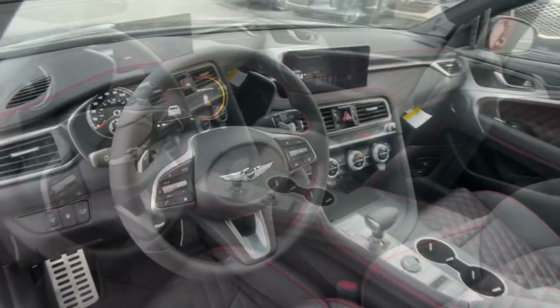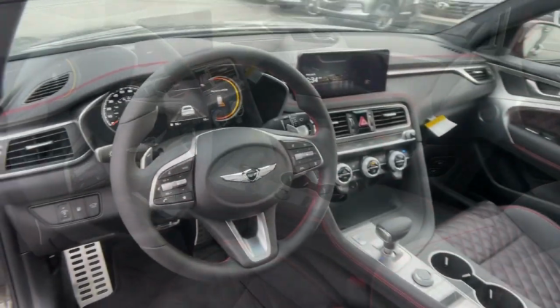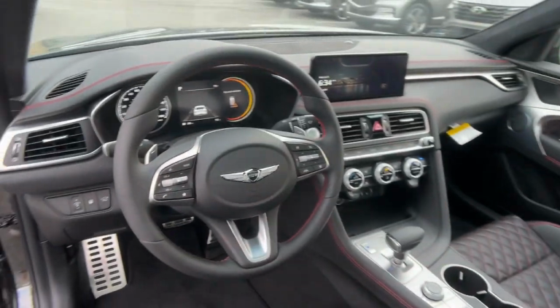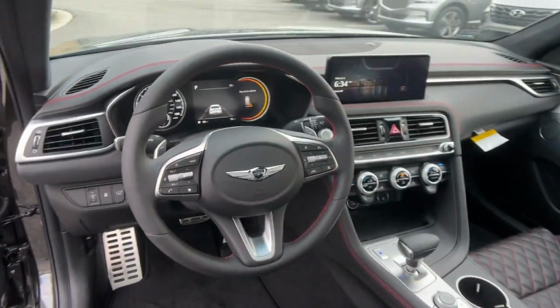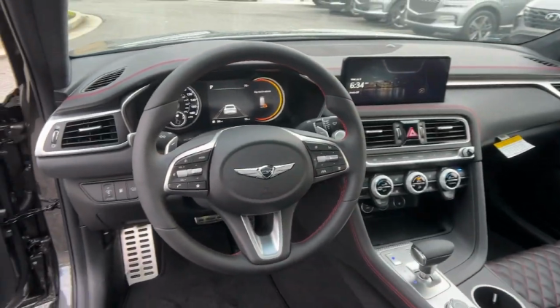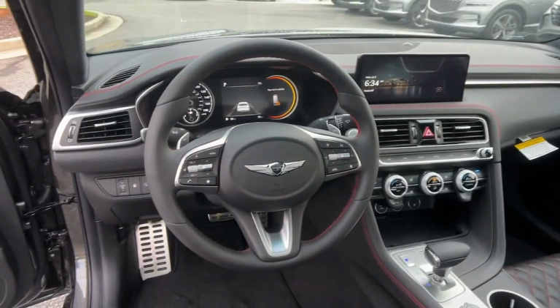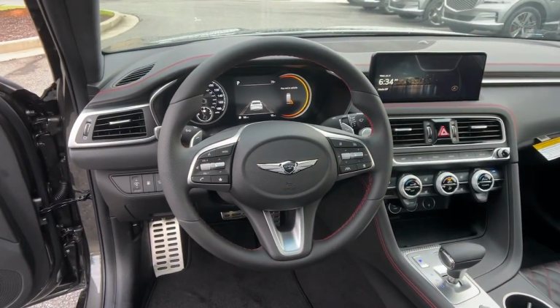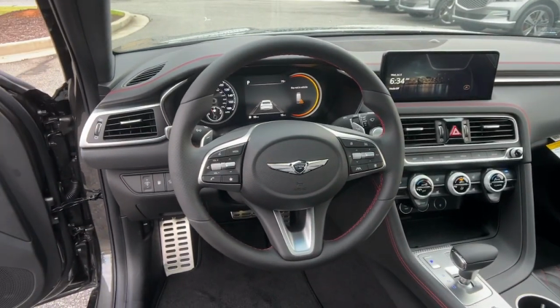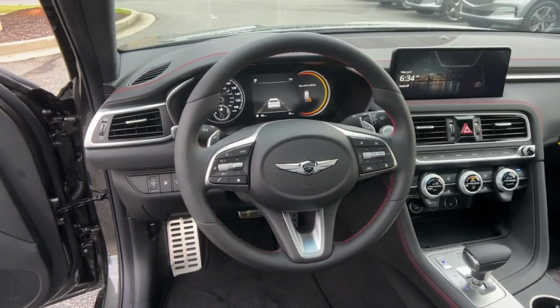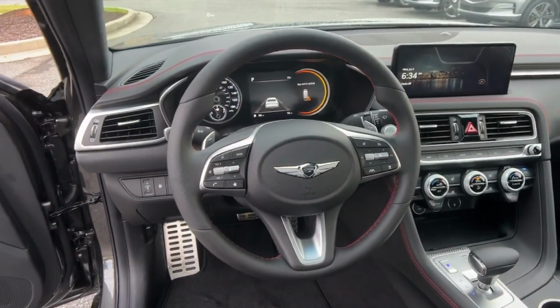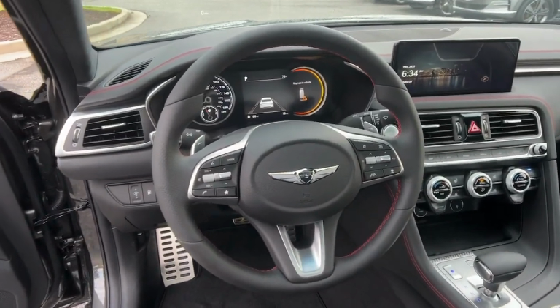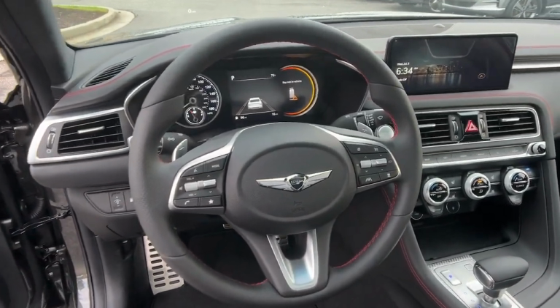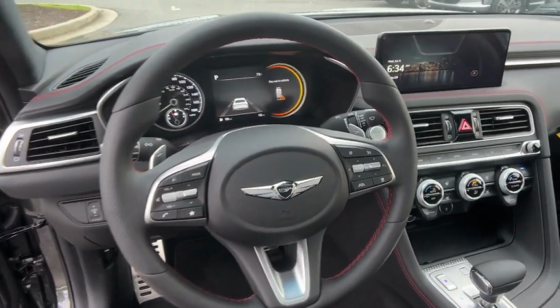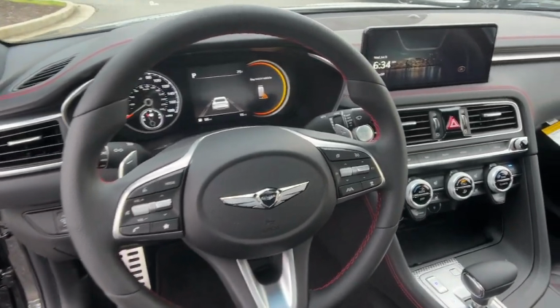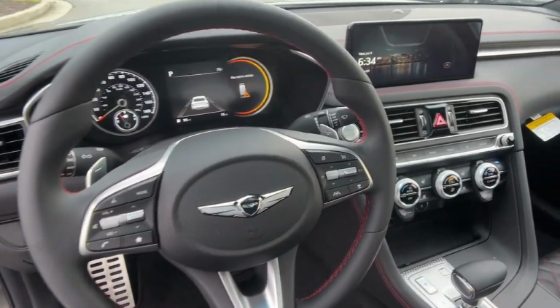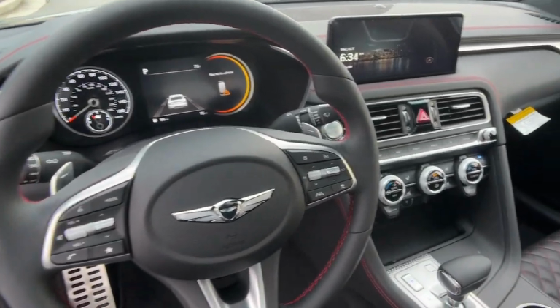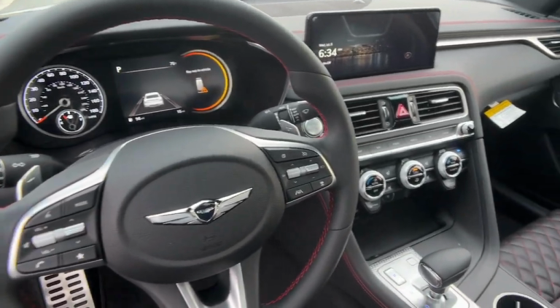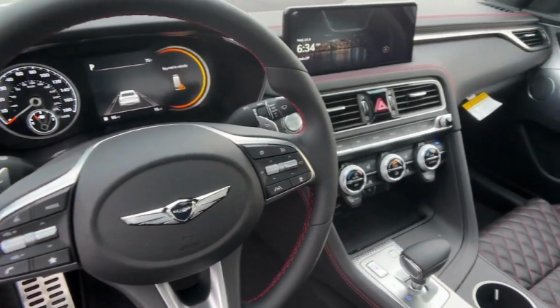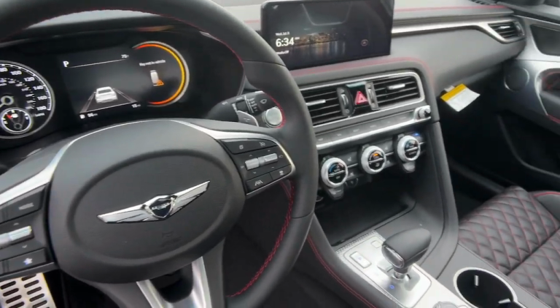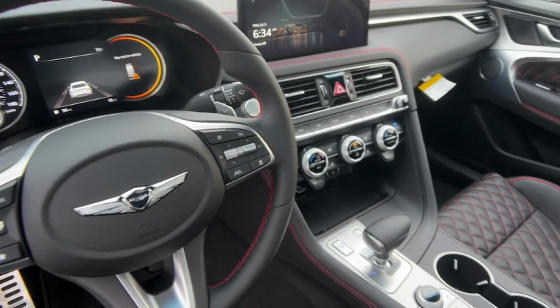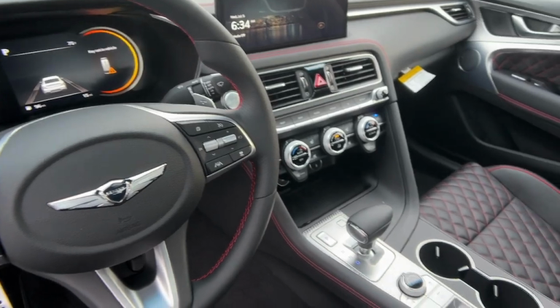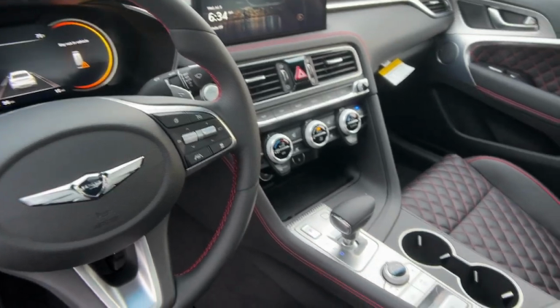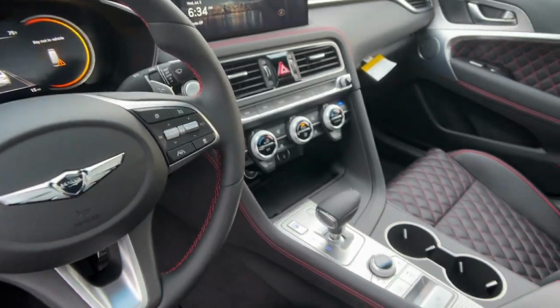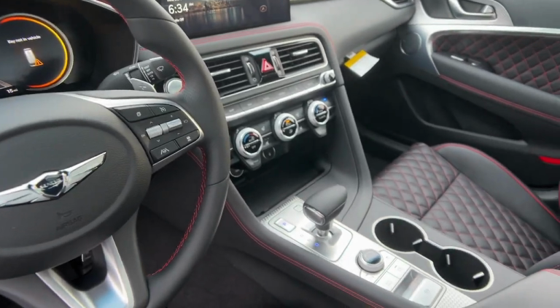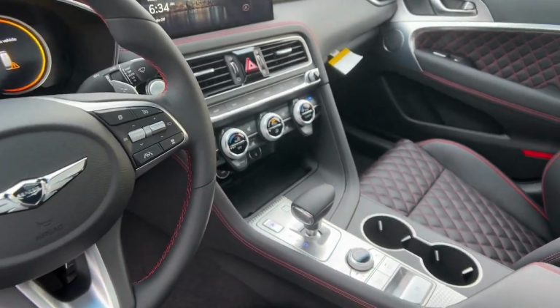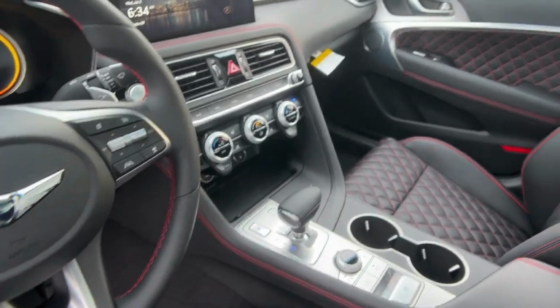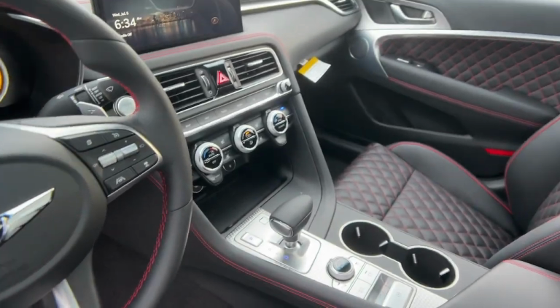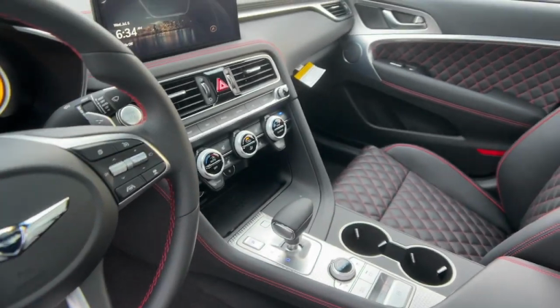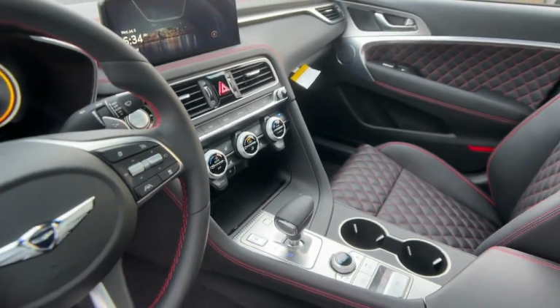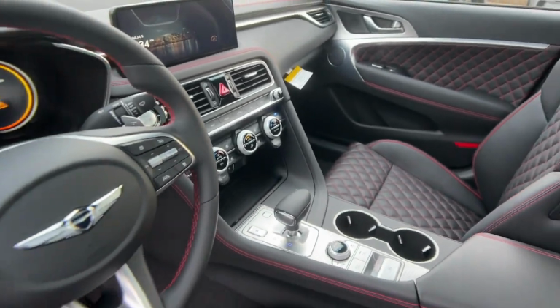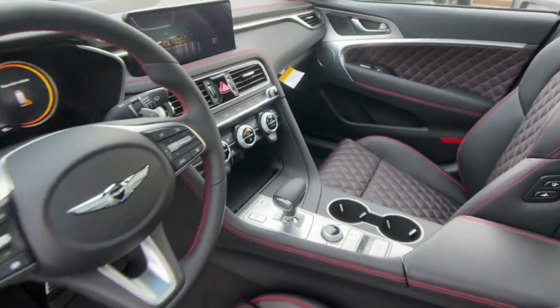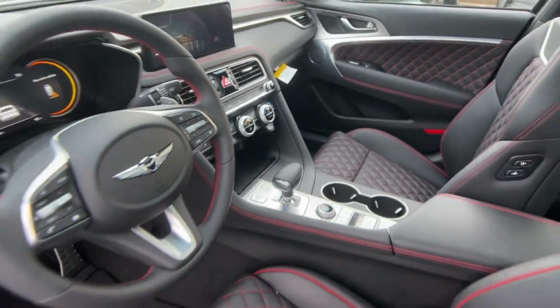Get the luxury and performance you deserve when you take control in this exquisite Genesis G70.